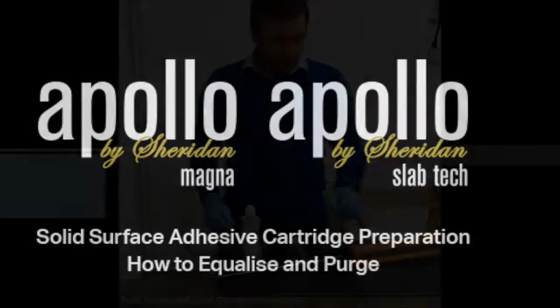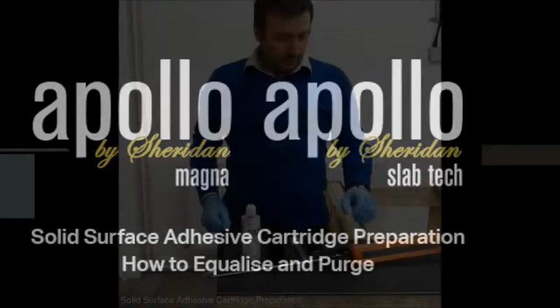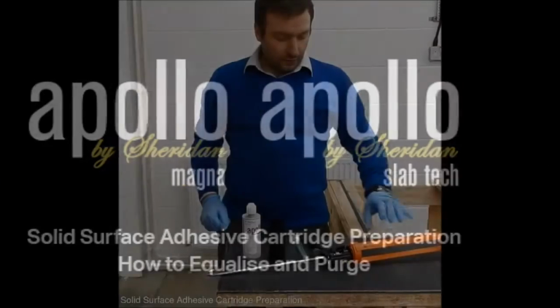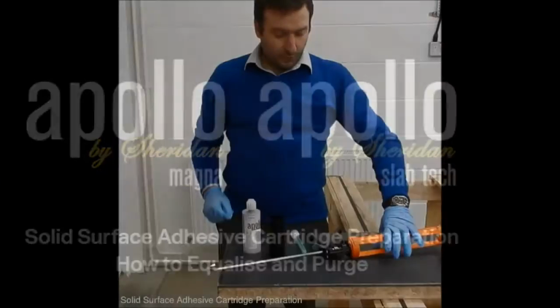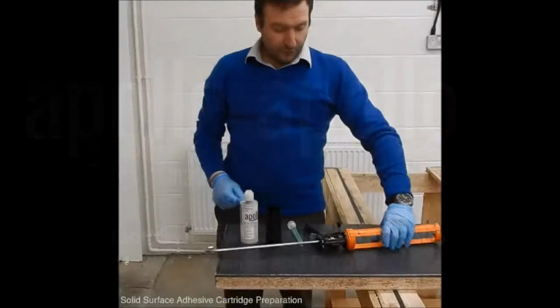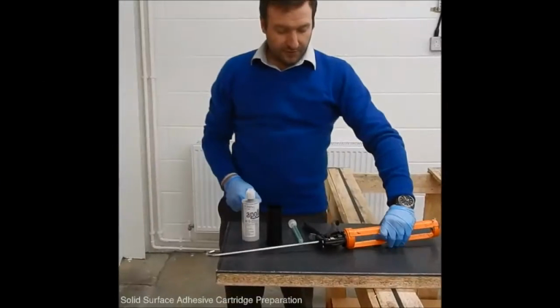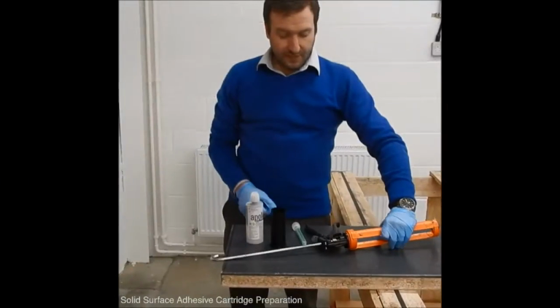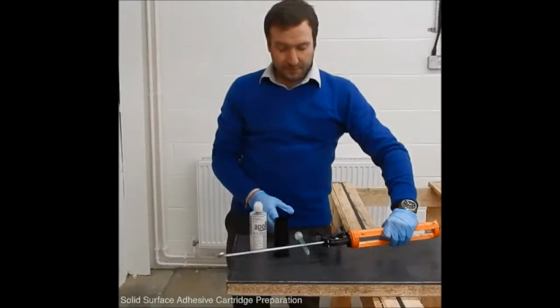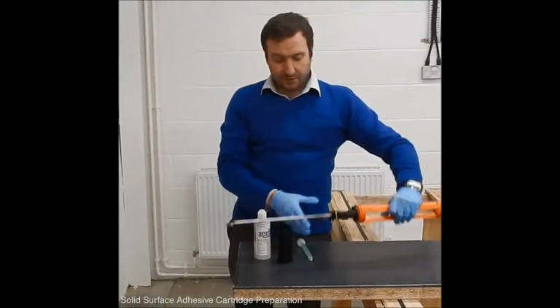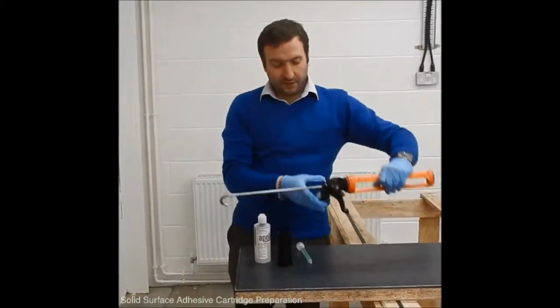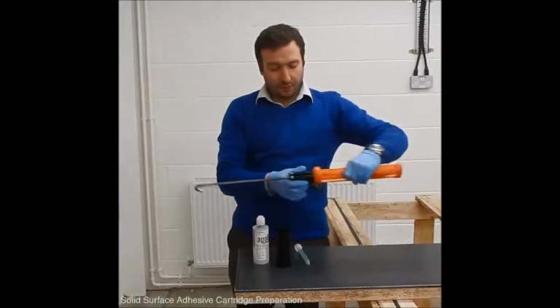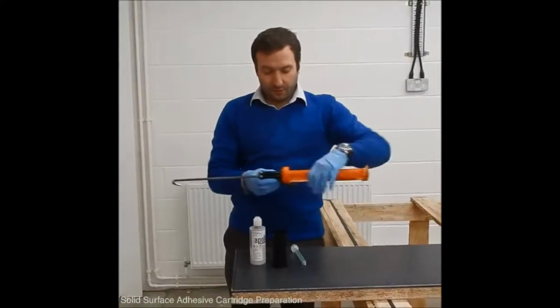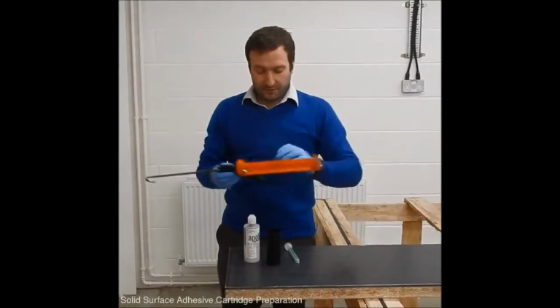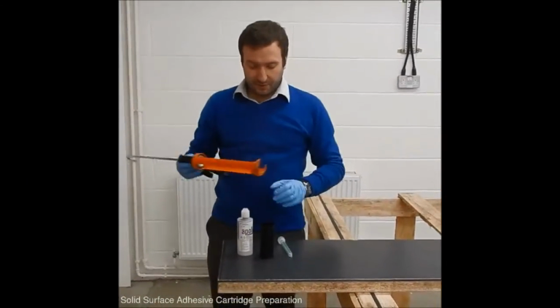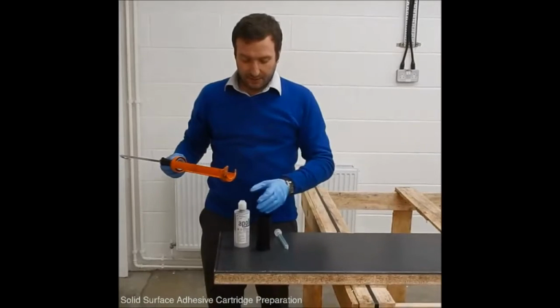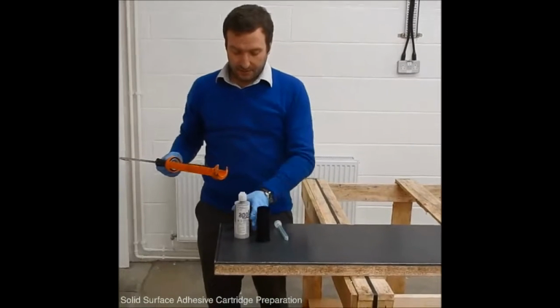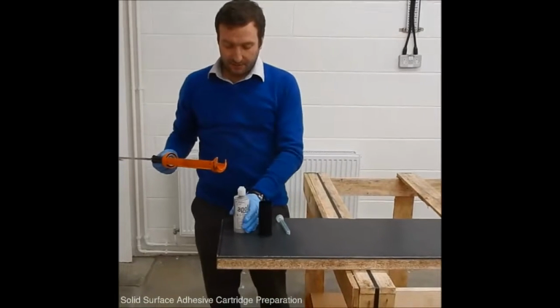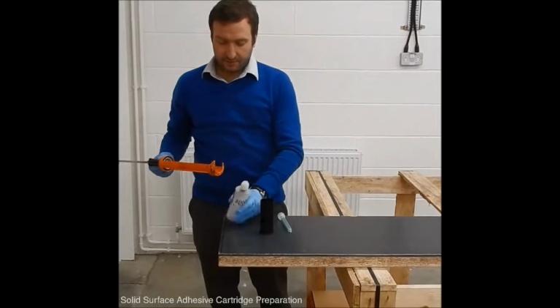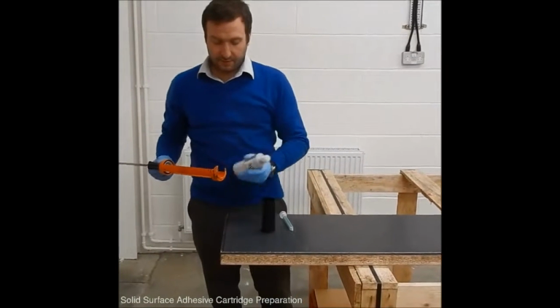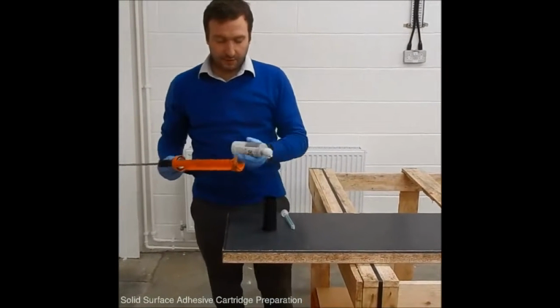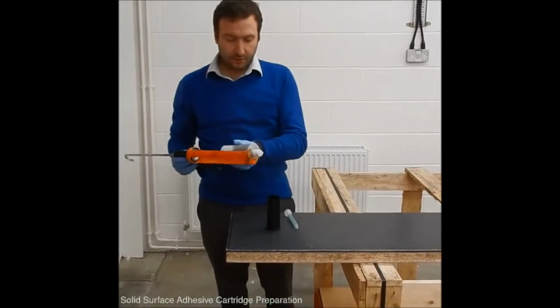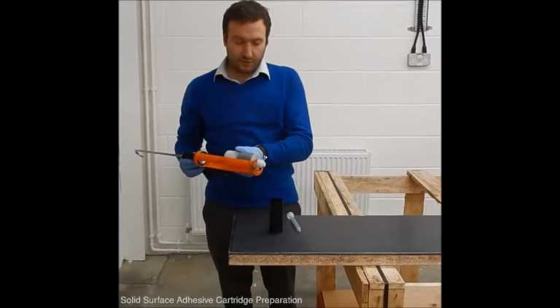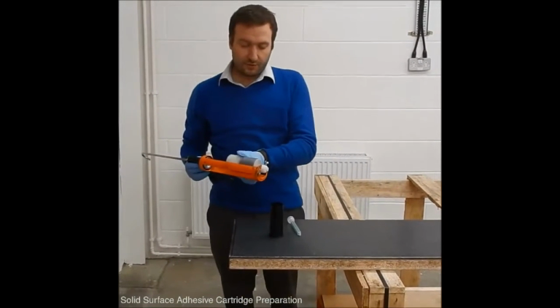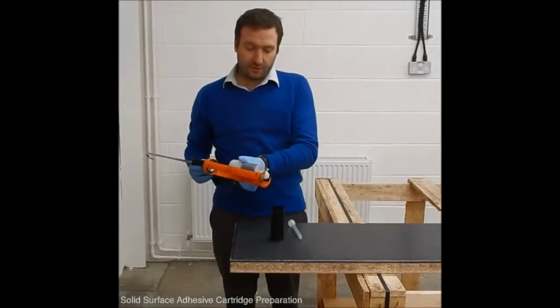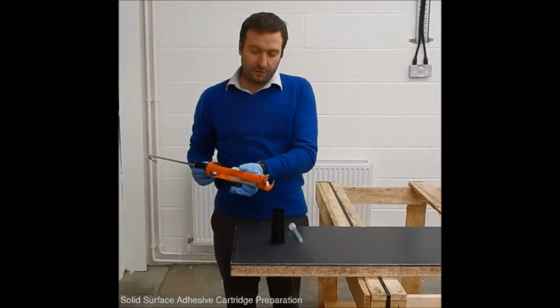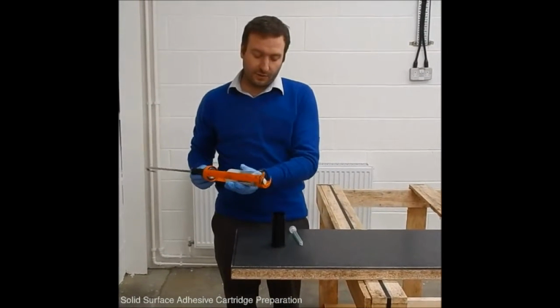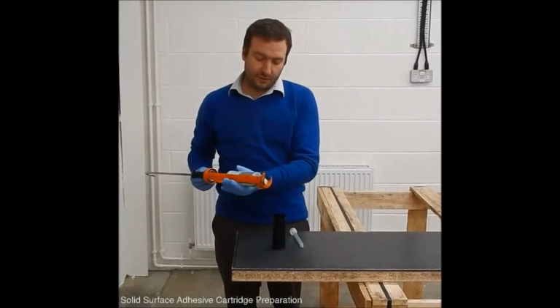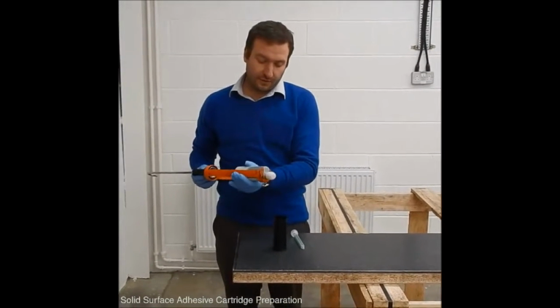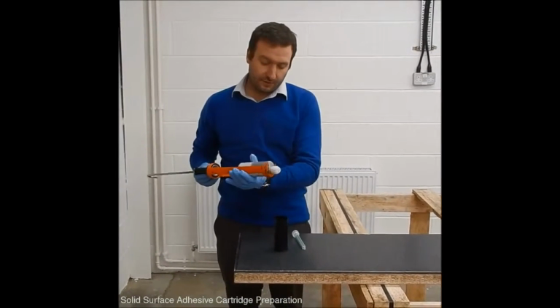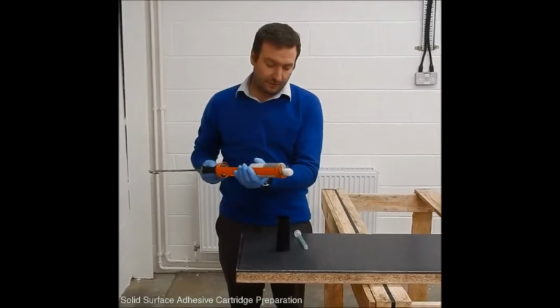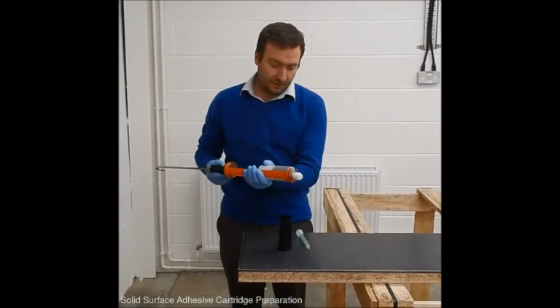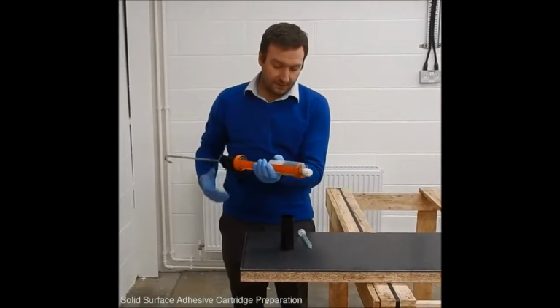We are going to go through the important steps needed to use a unit gas solid surface adhesive.